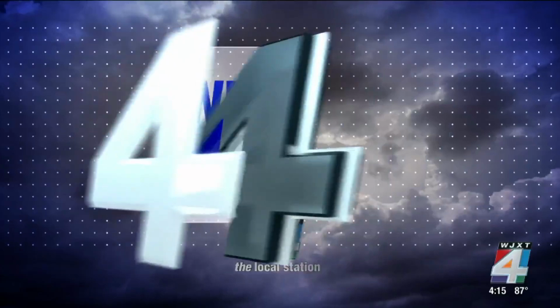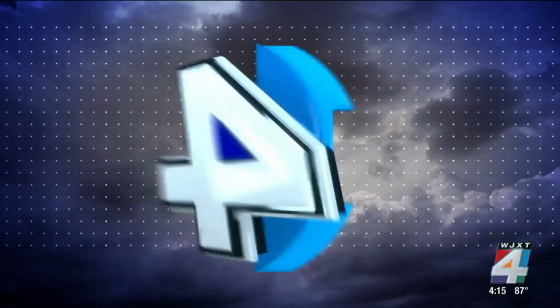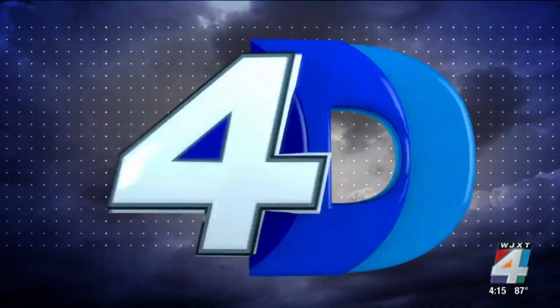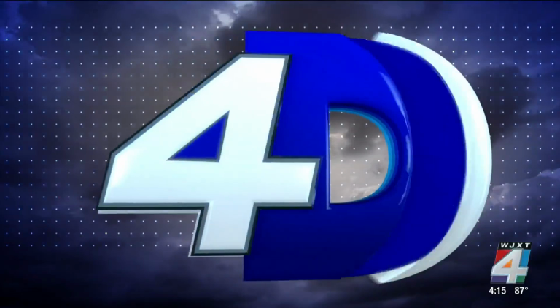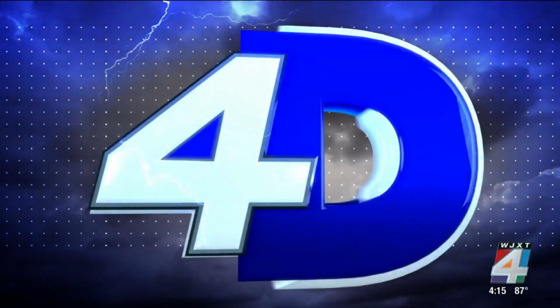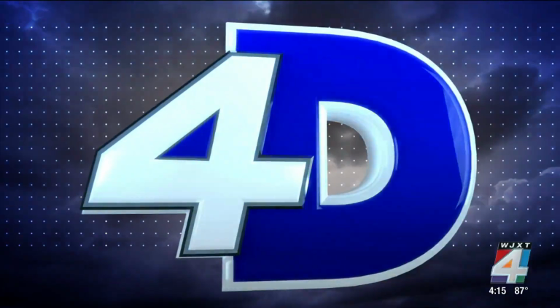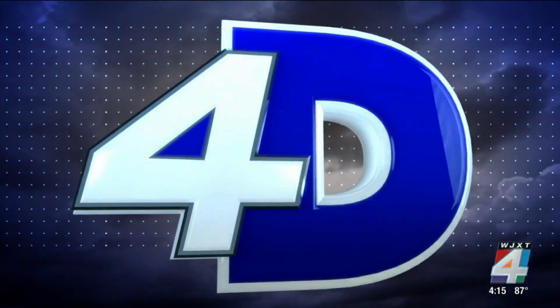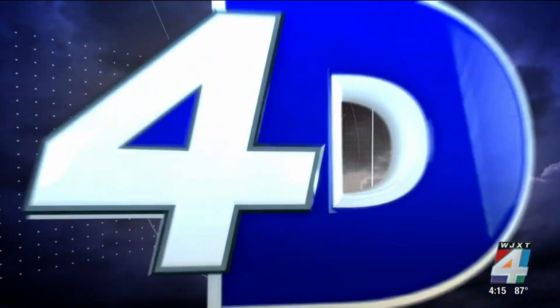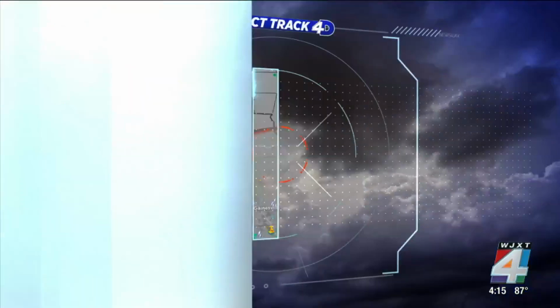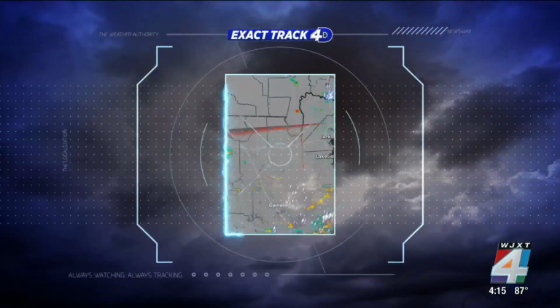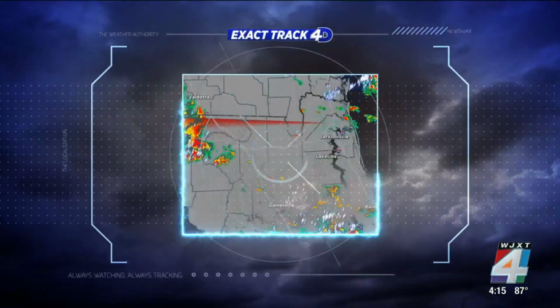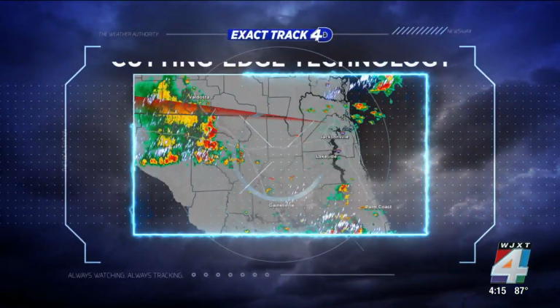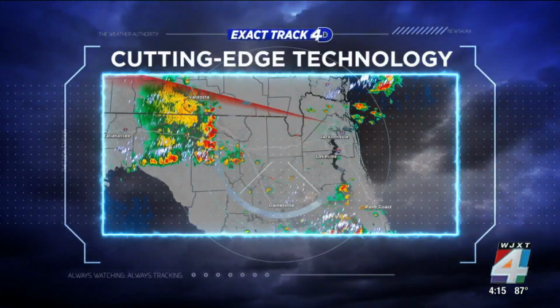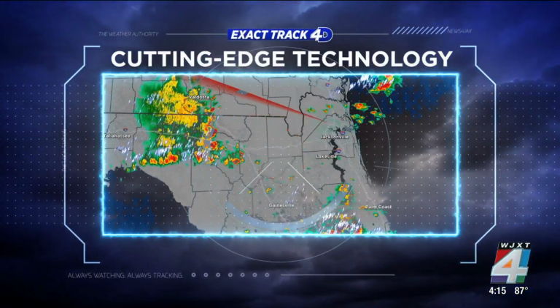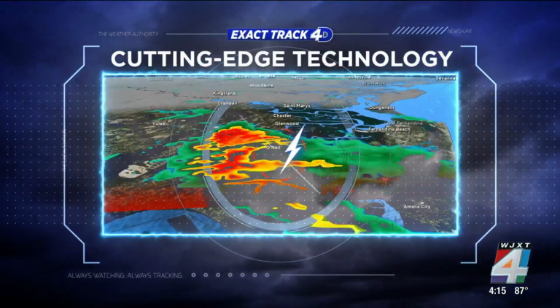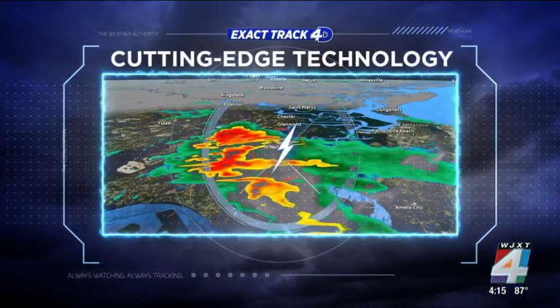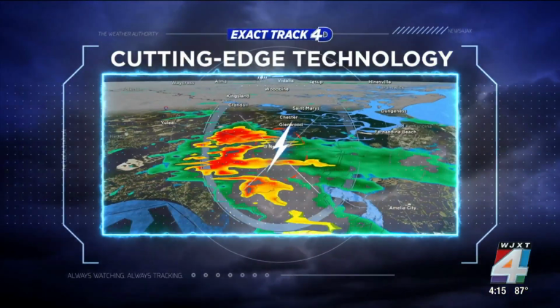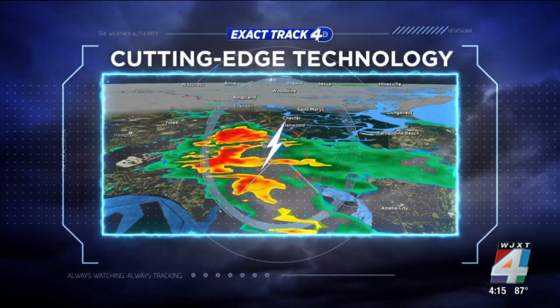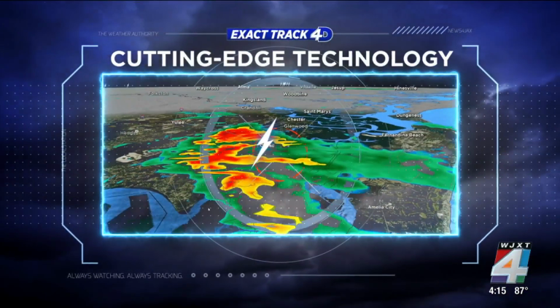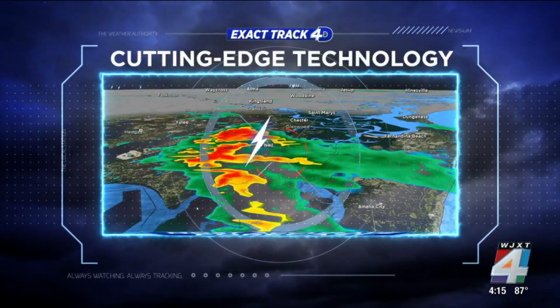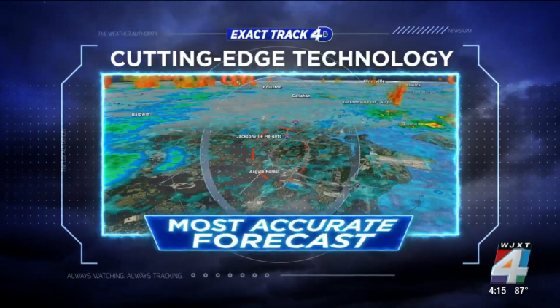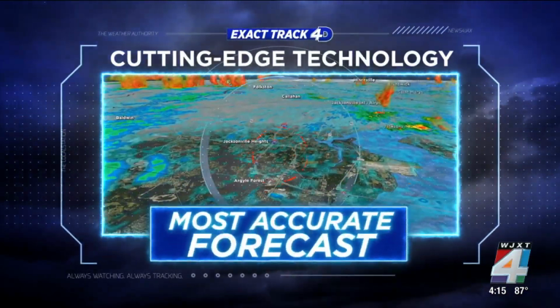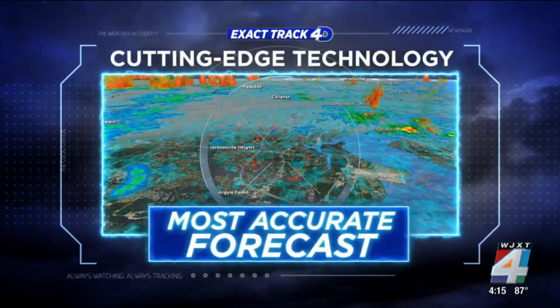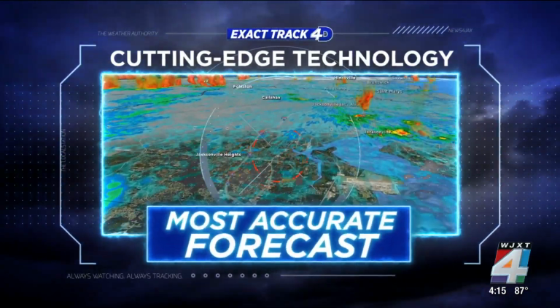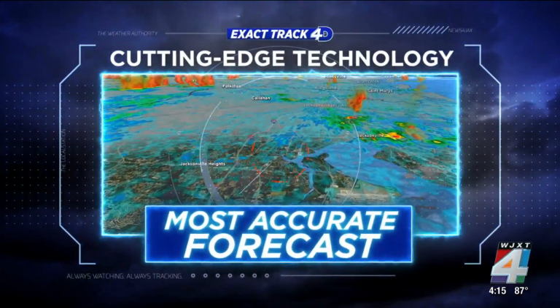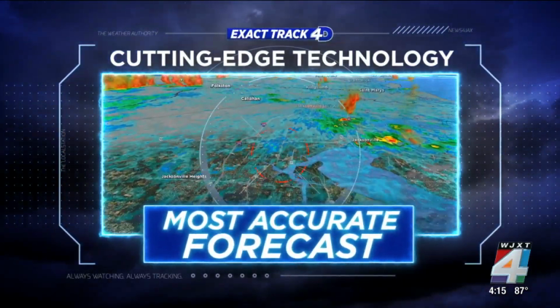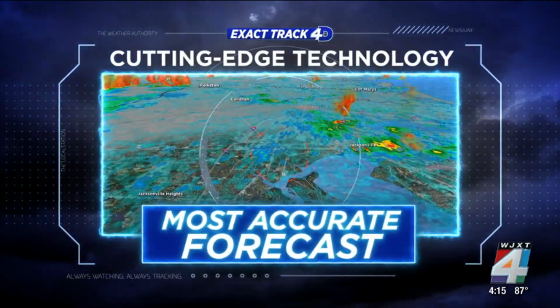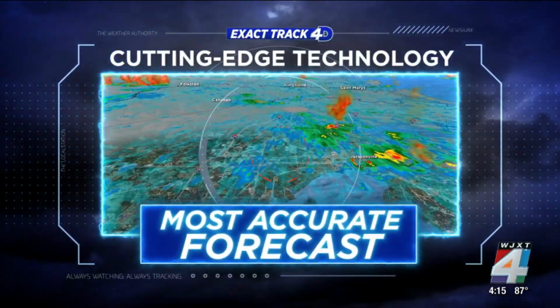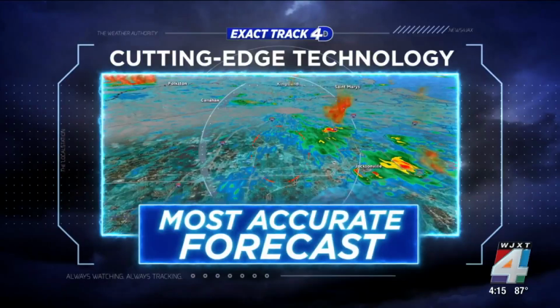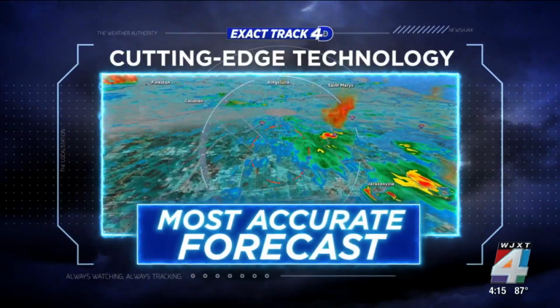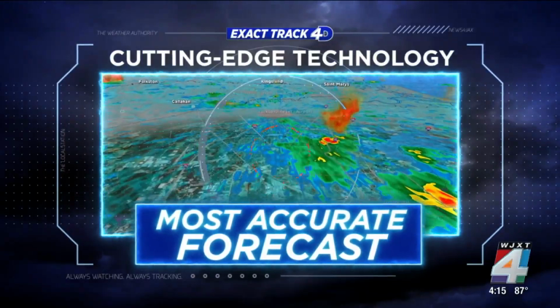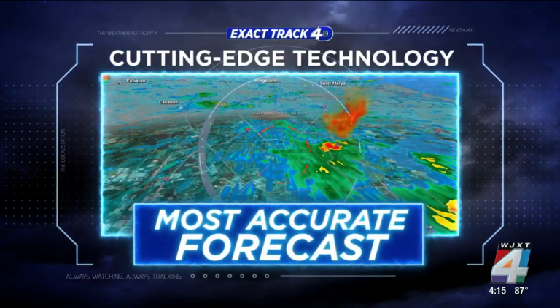The Weather Authority and ExactTrack 4D — cutting-edge technology giving you the most accurate forecast down to your street.